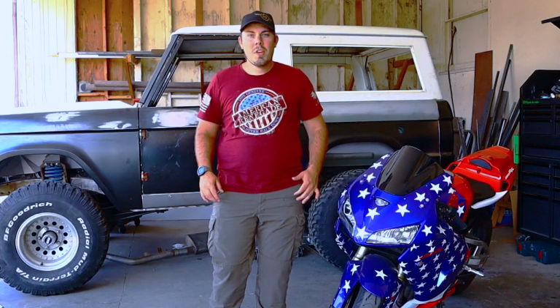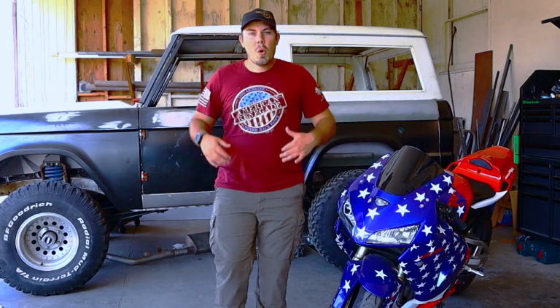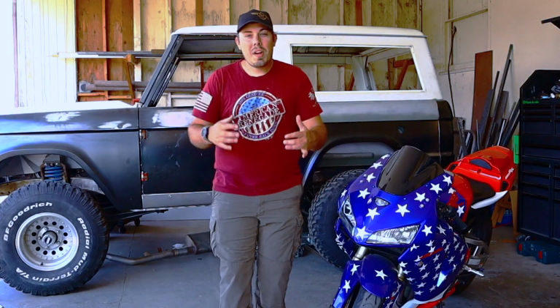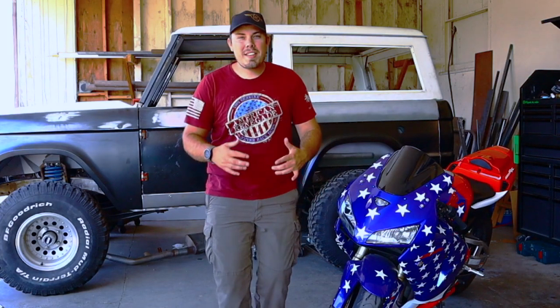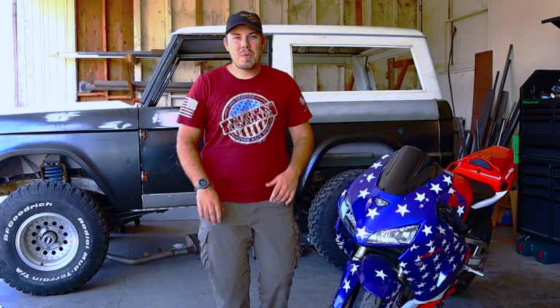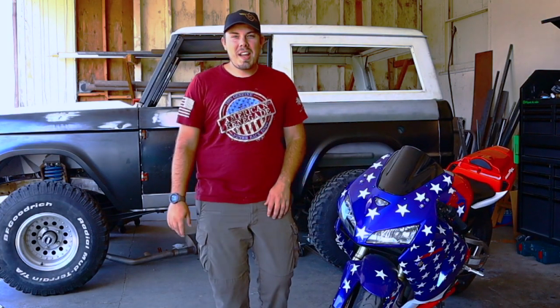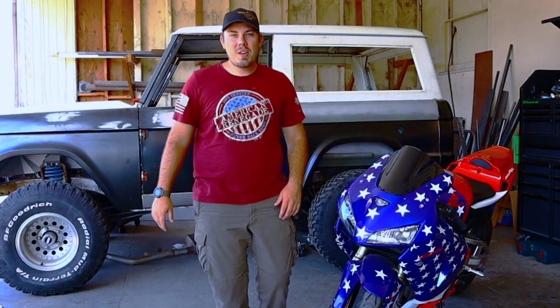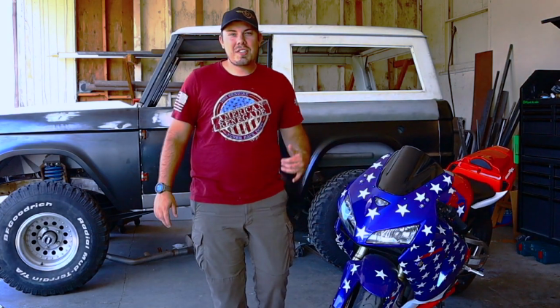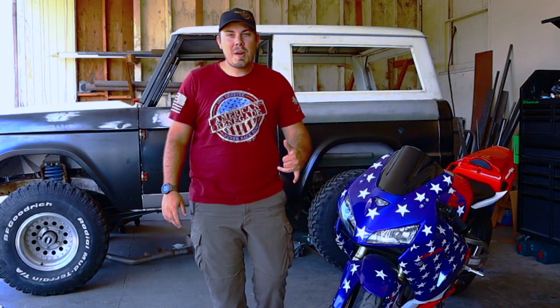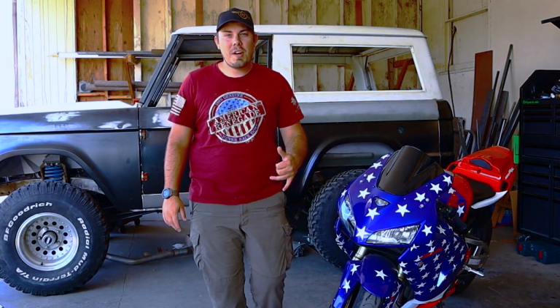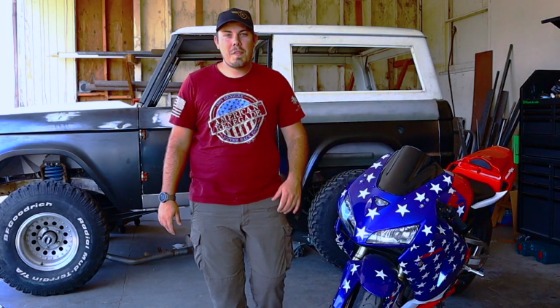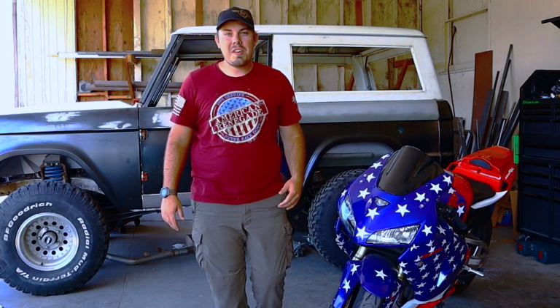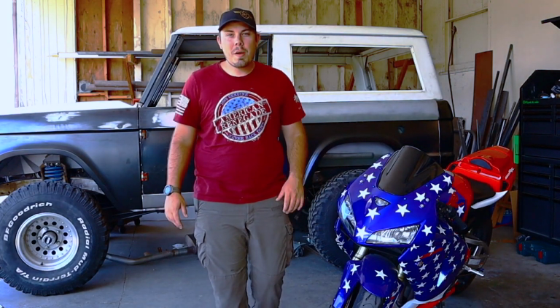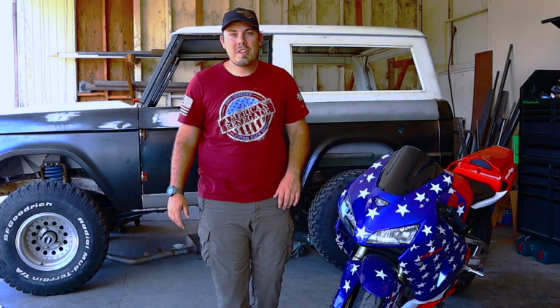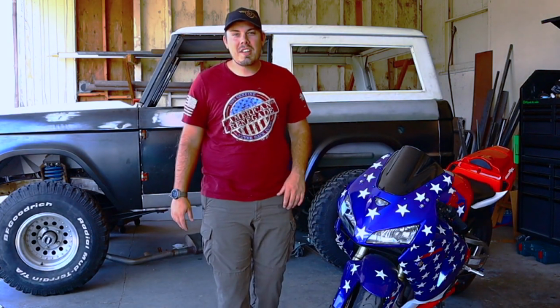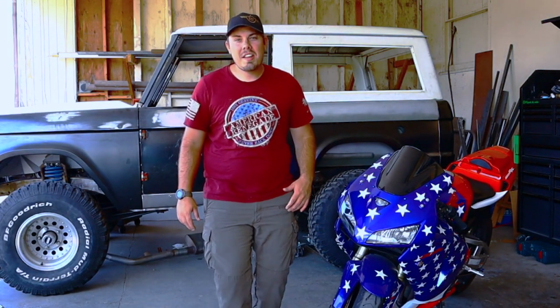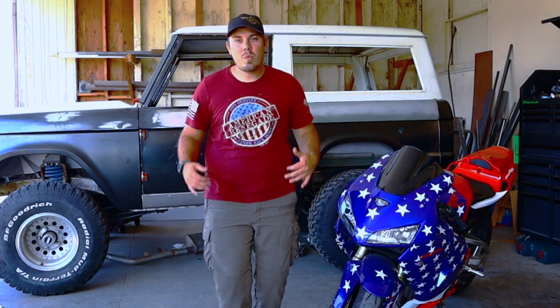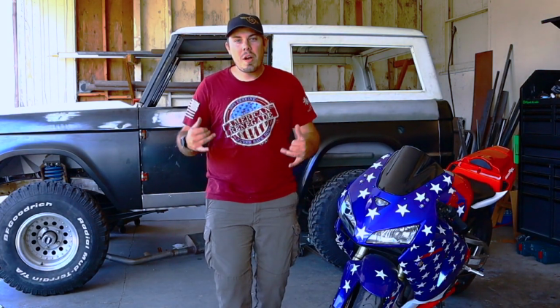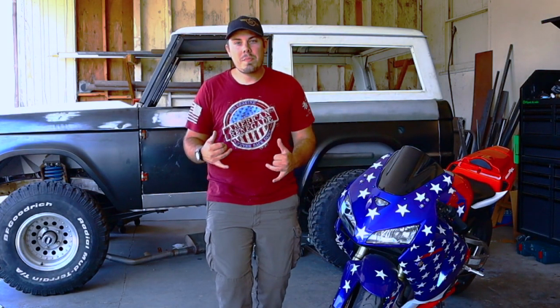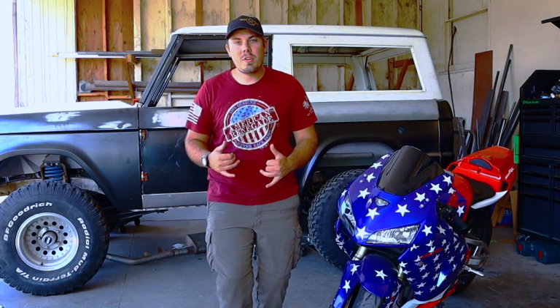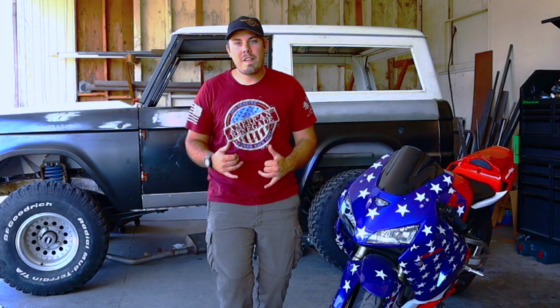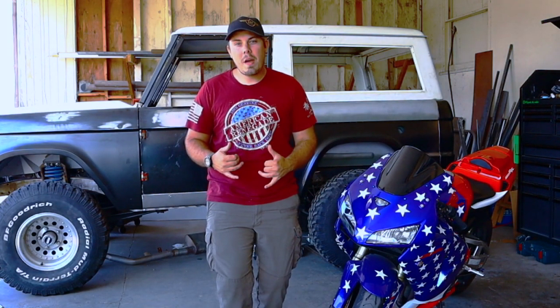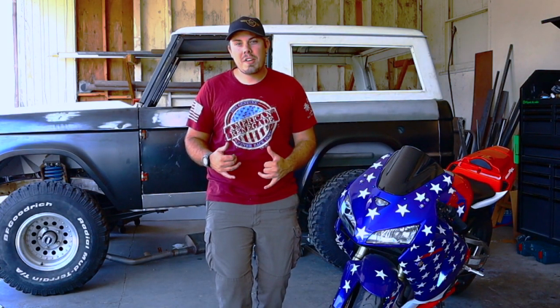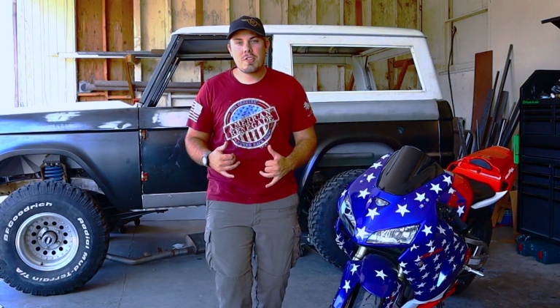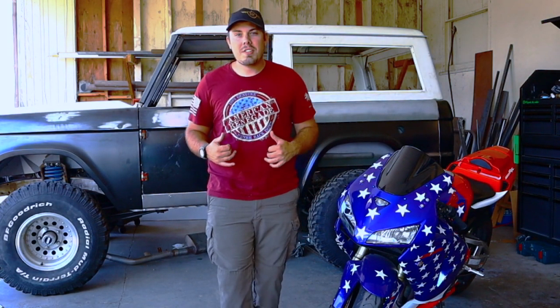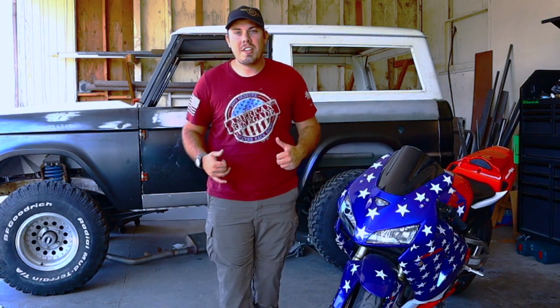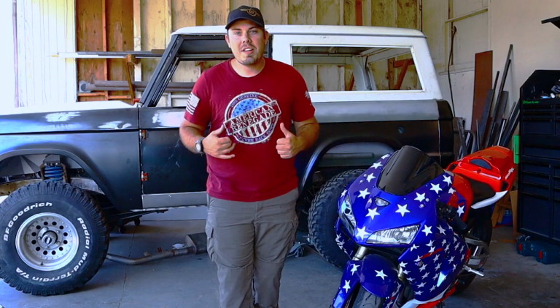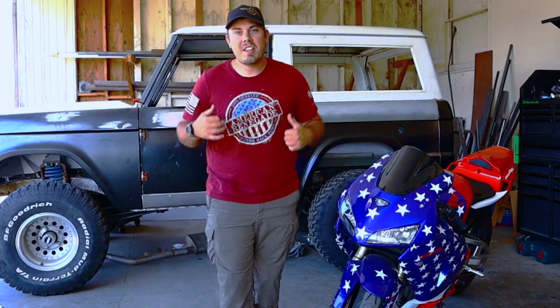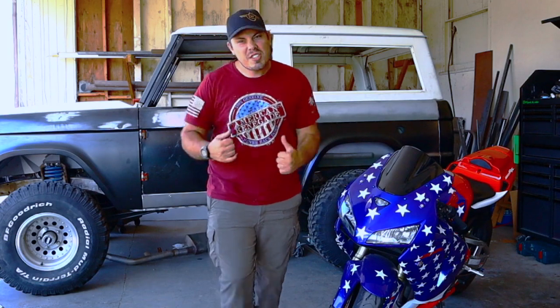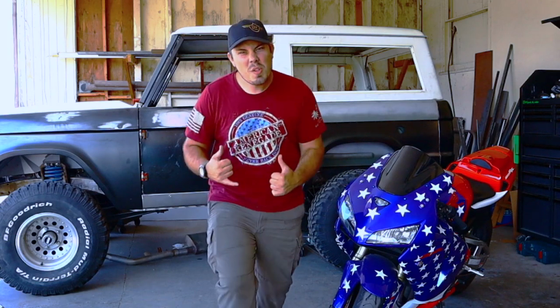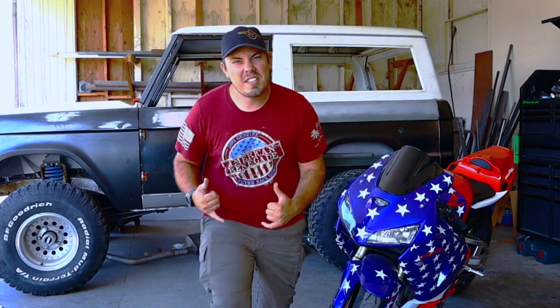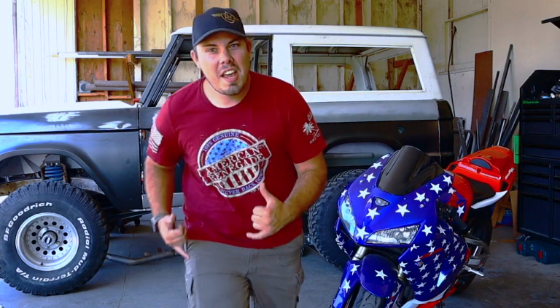What is up creators? Derek here from DW Designs, and welcome to my fabrication series. Let's do this thing!